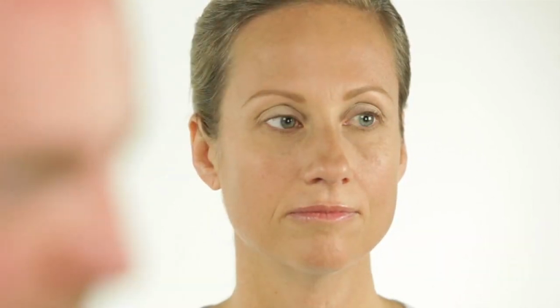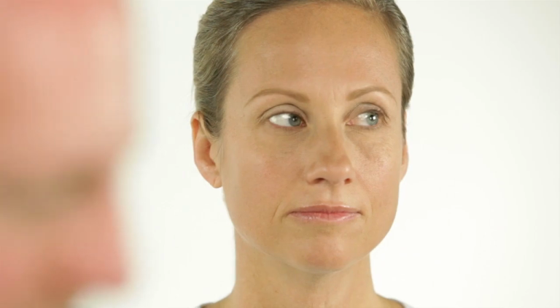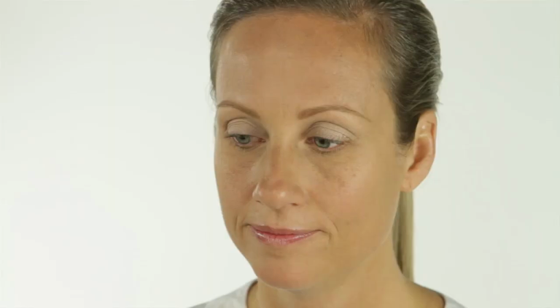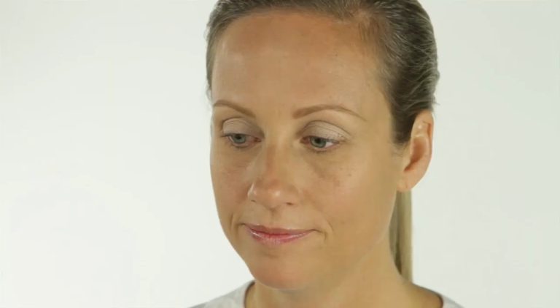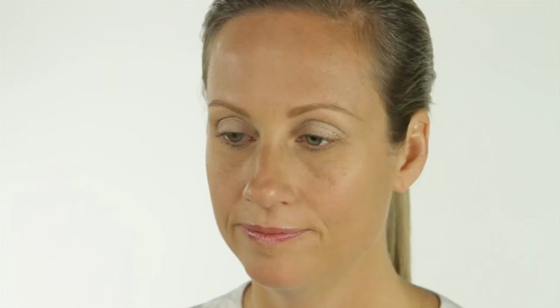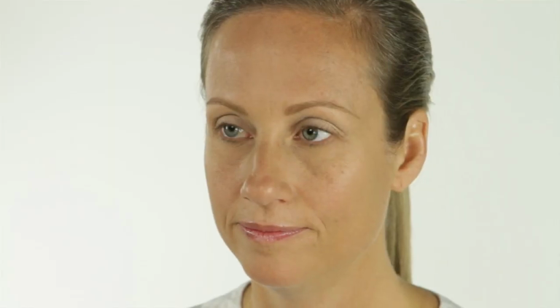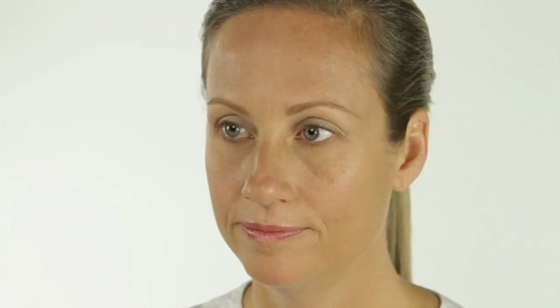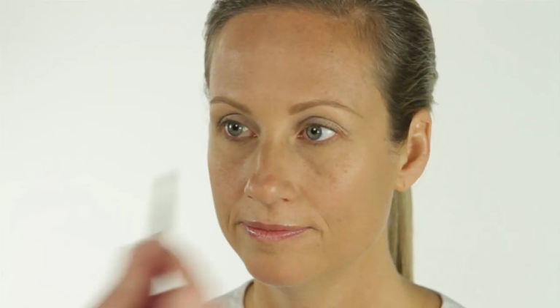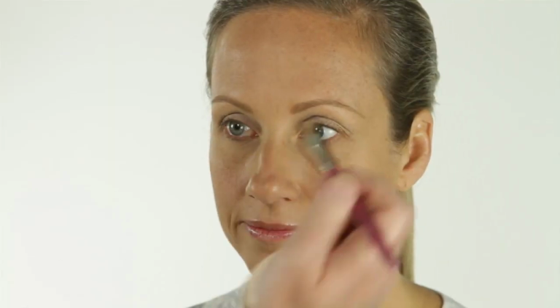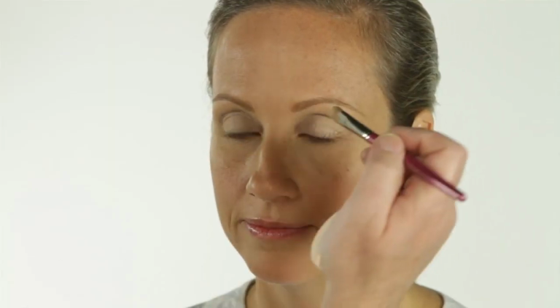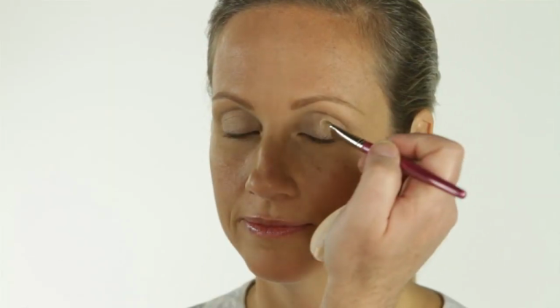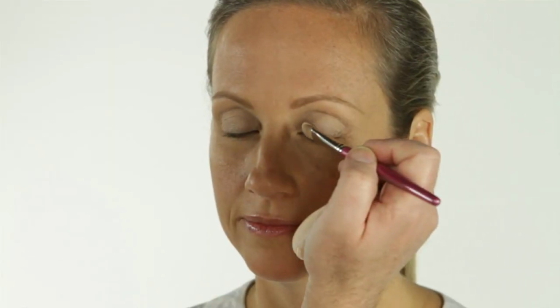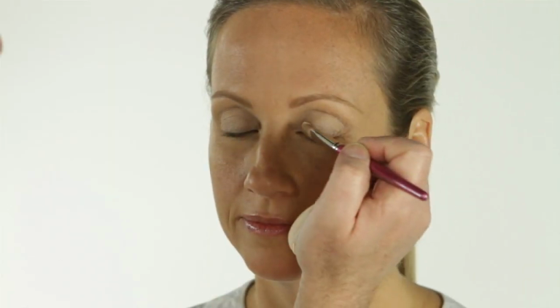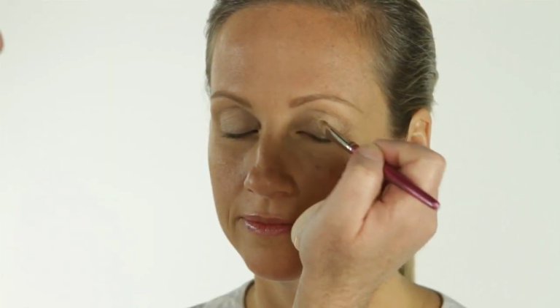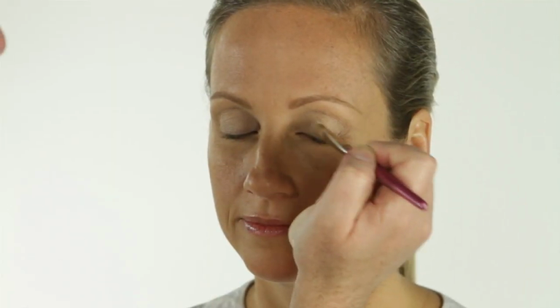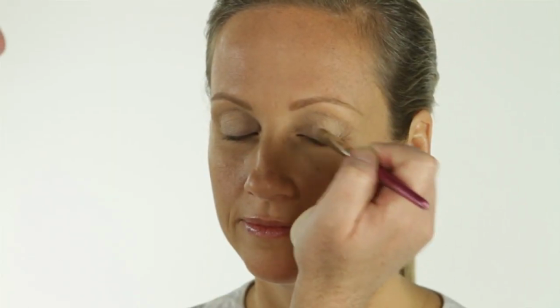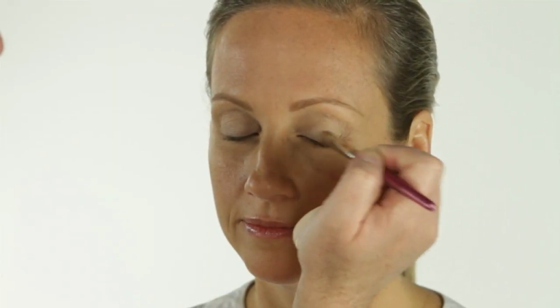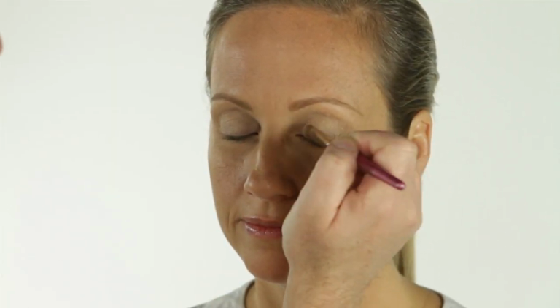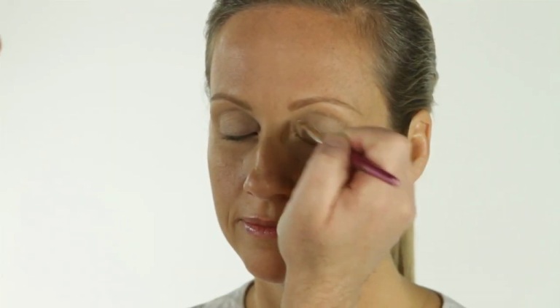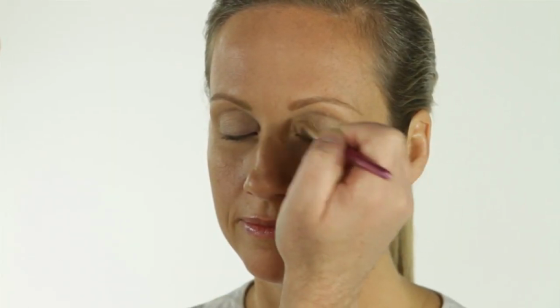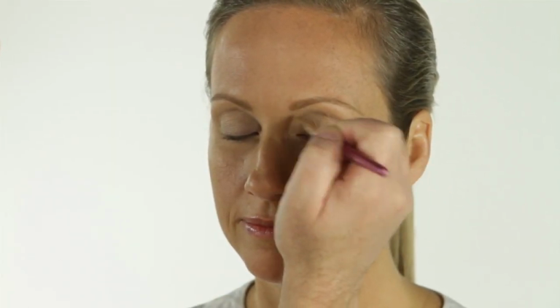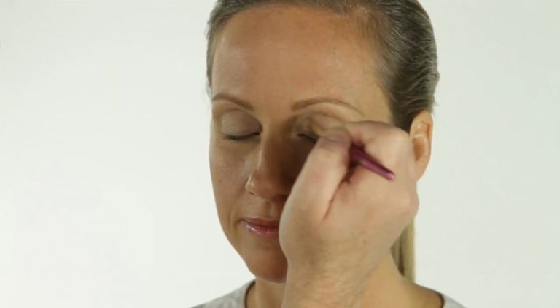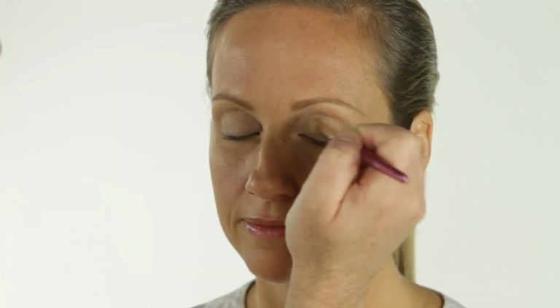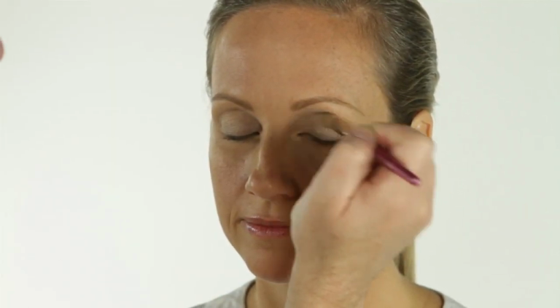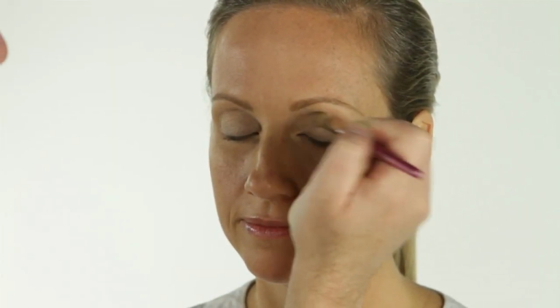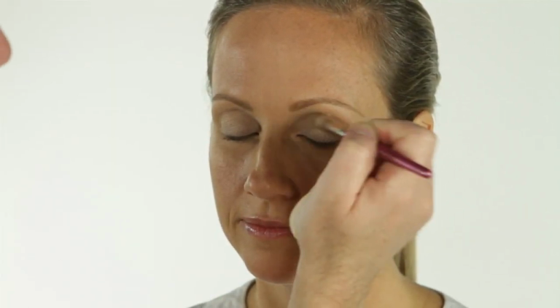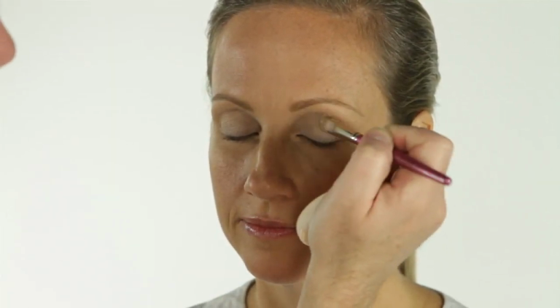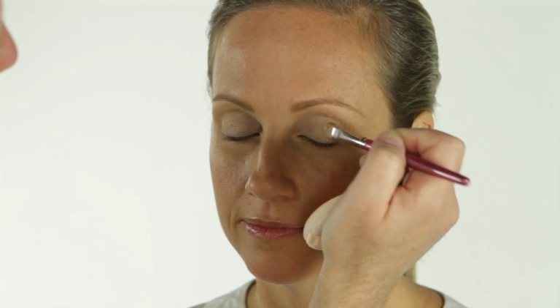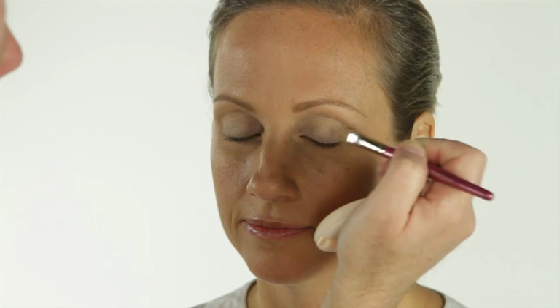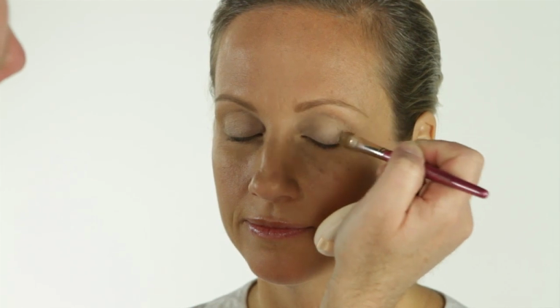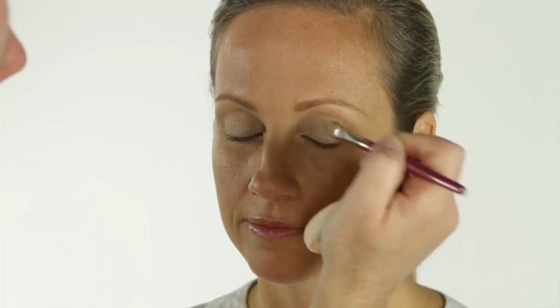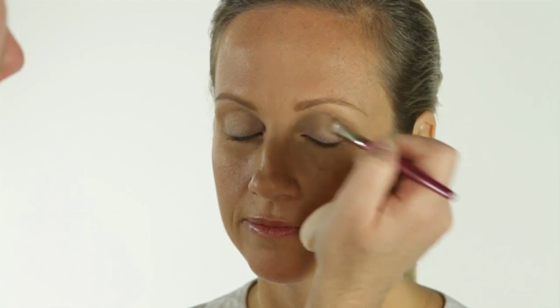Then I'm going to go back over that with a matte beige, so we just get a nice pre-highlighted lid.